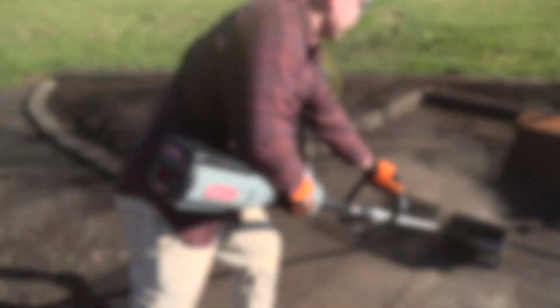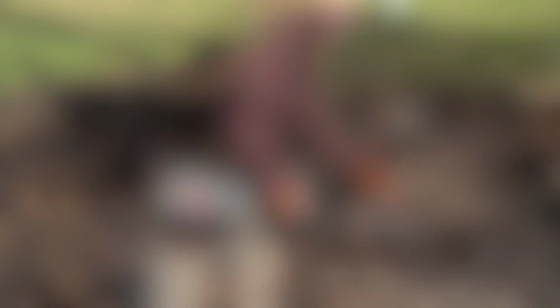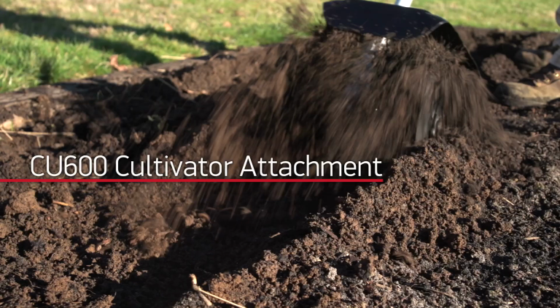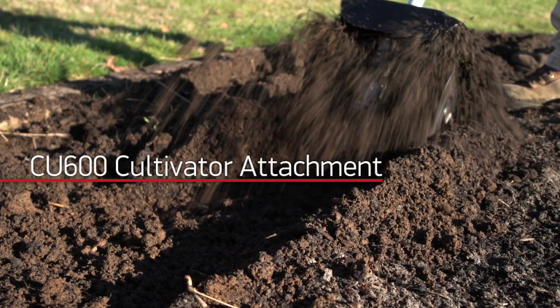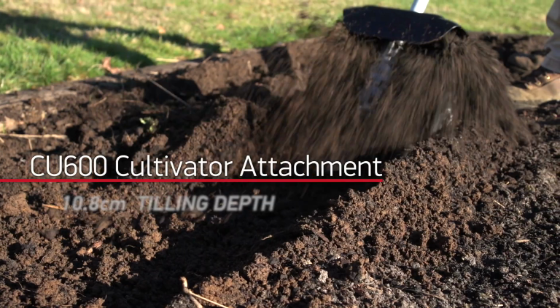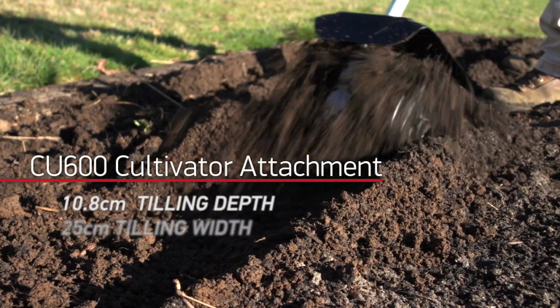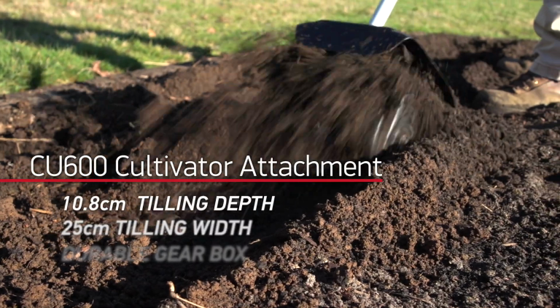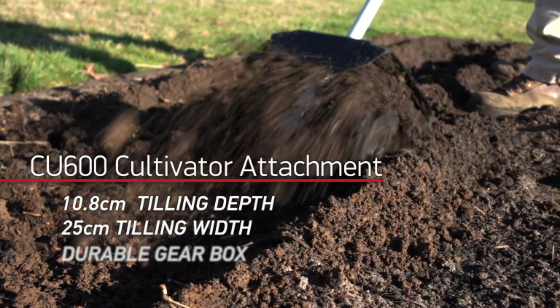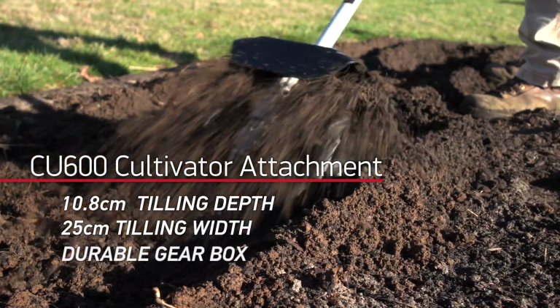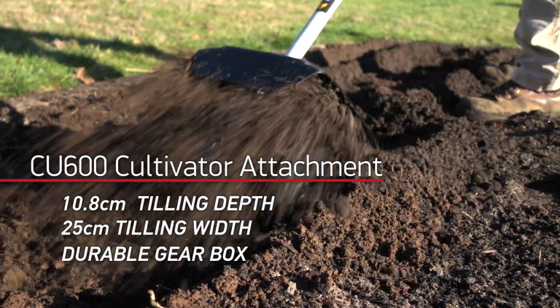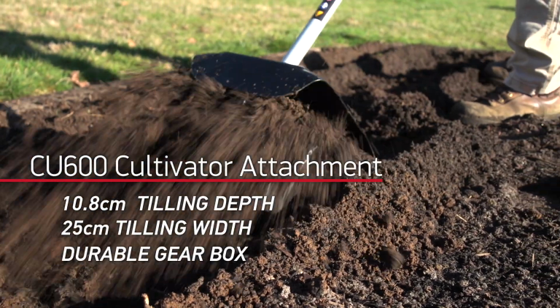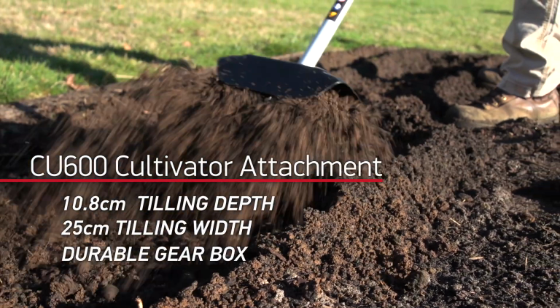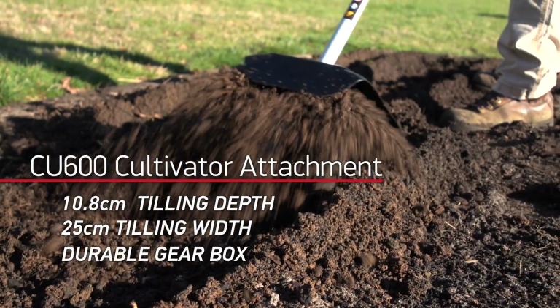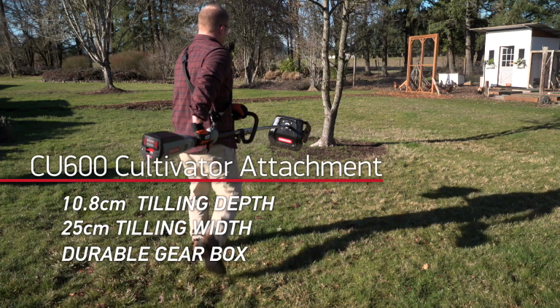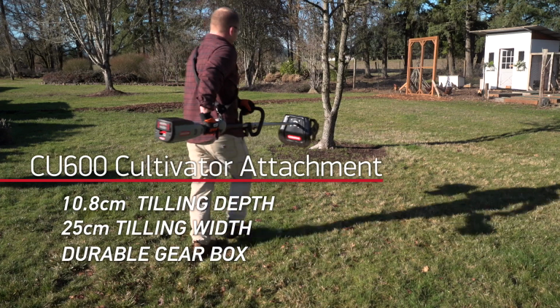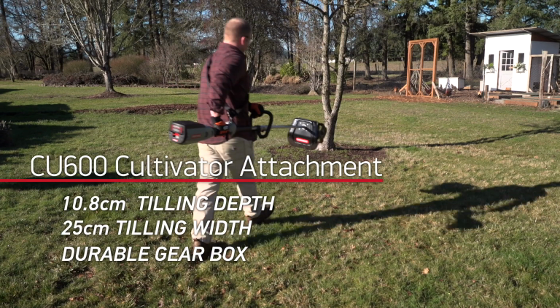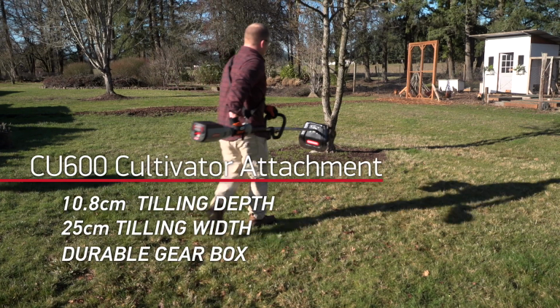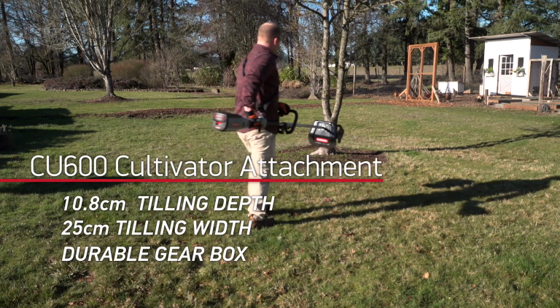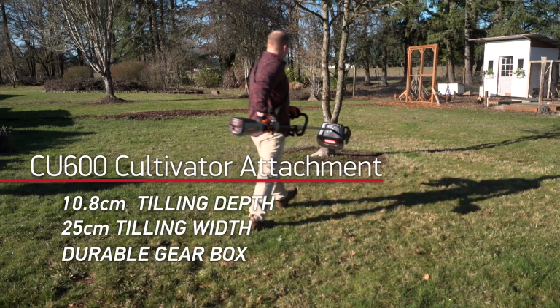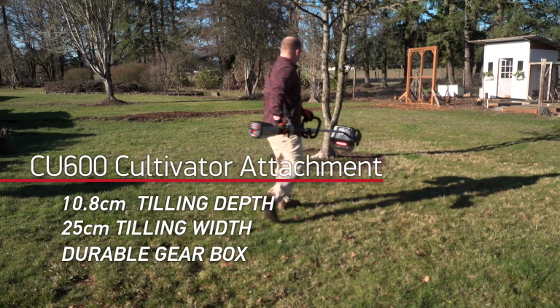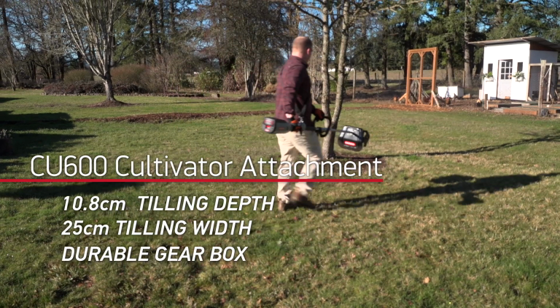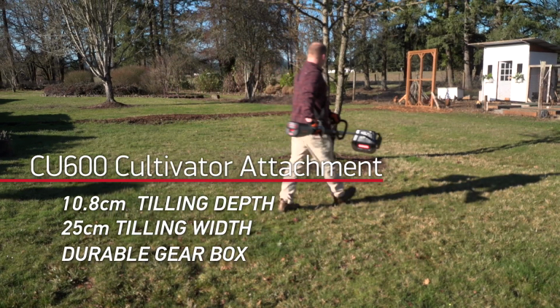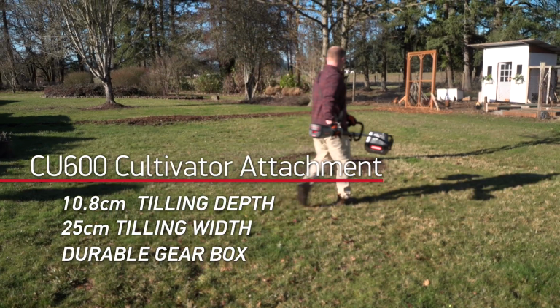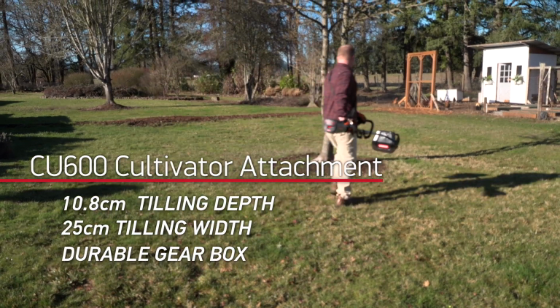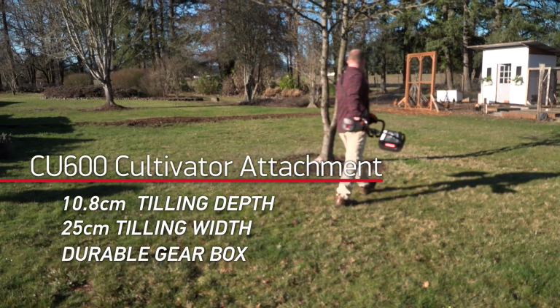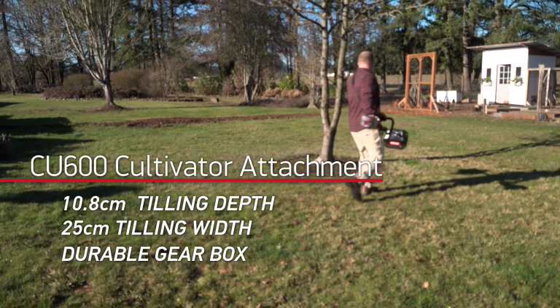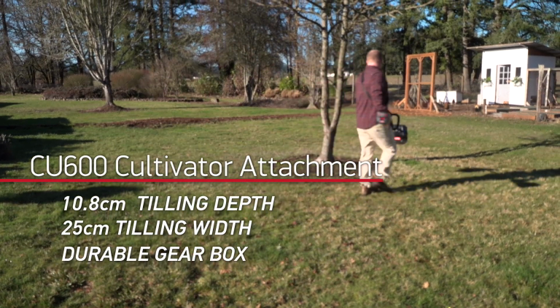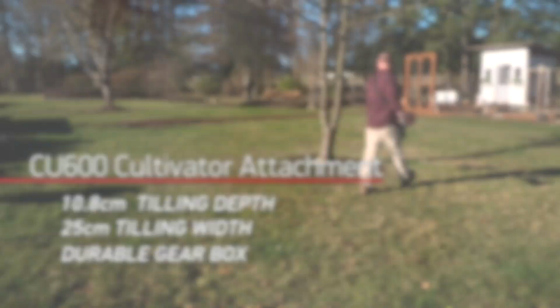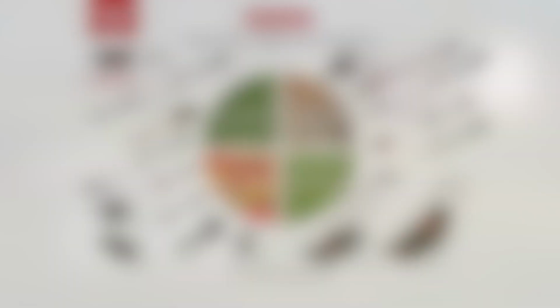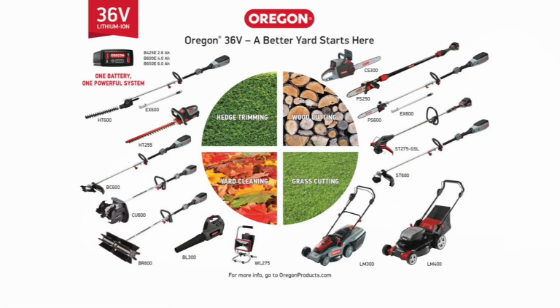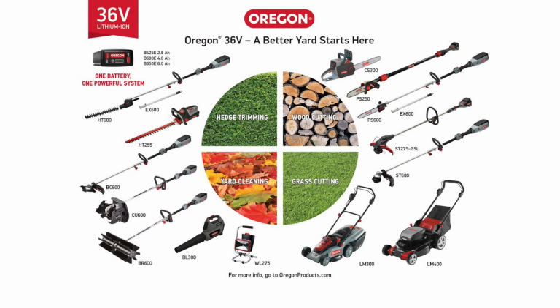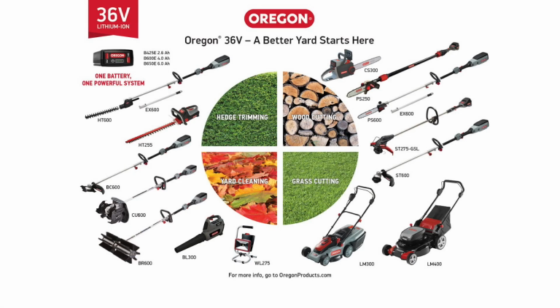Get your lawn and garden into shape in less time than ever with the tools from Oregon you can trust year after year.